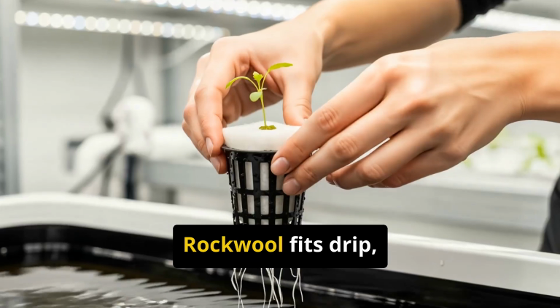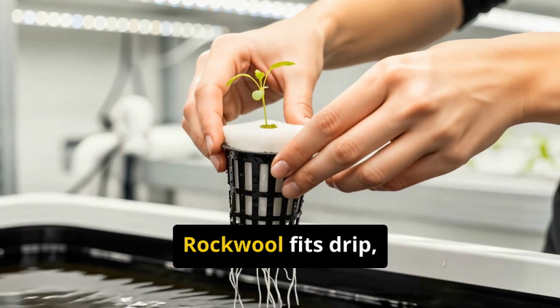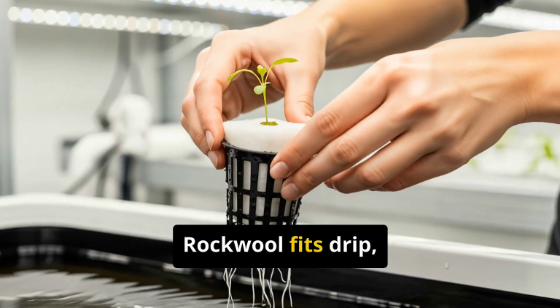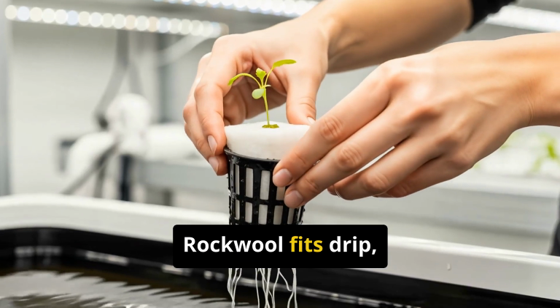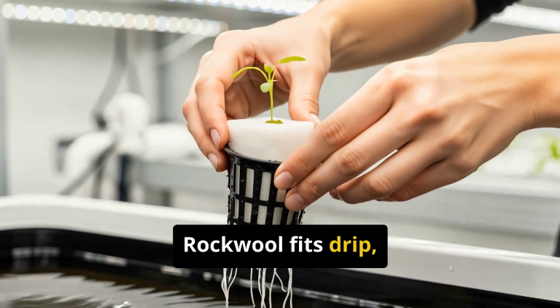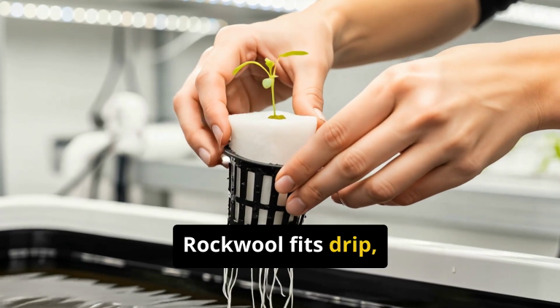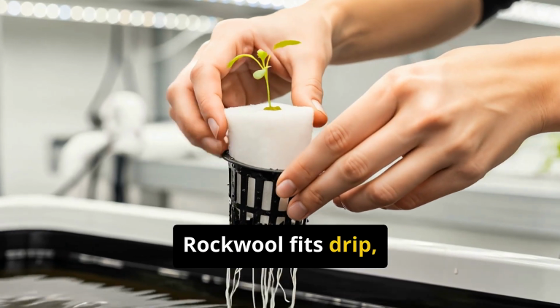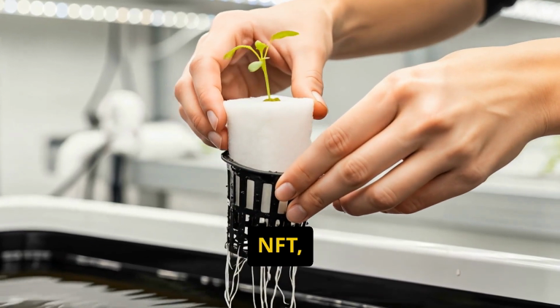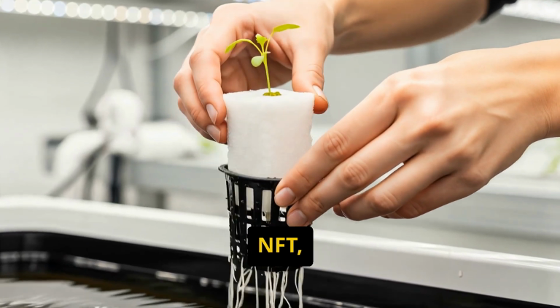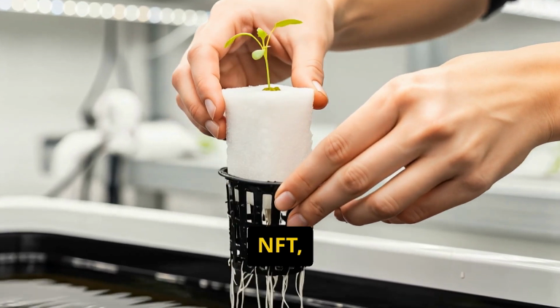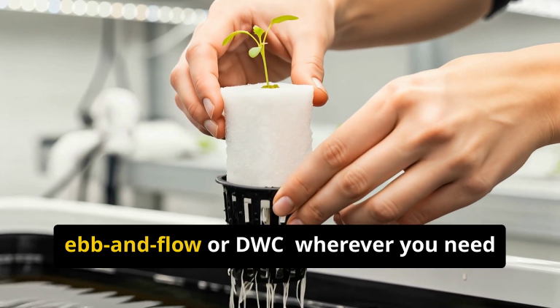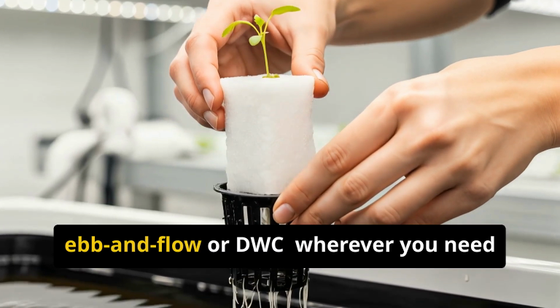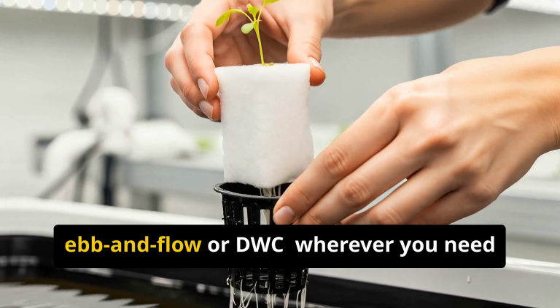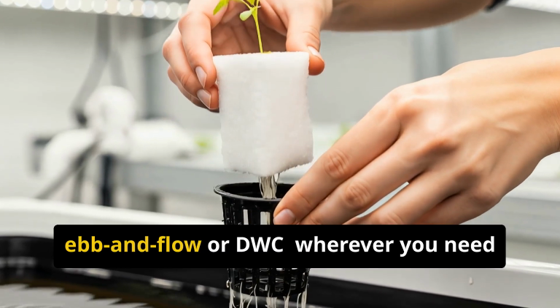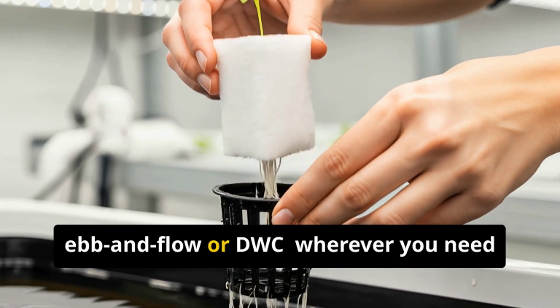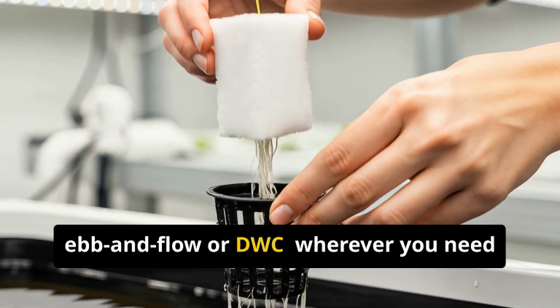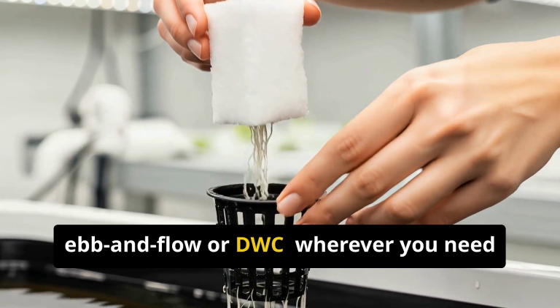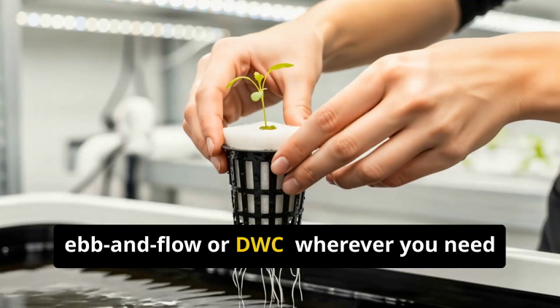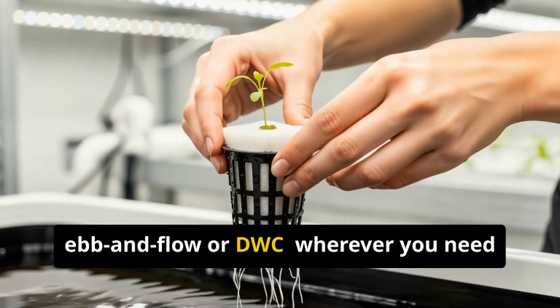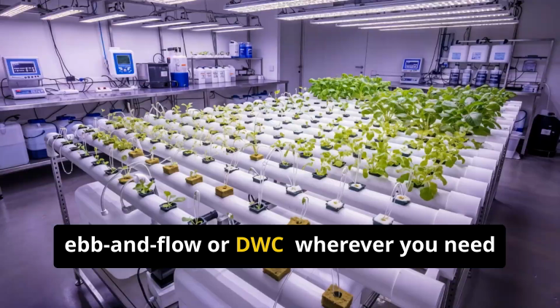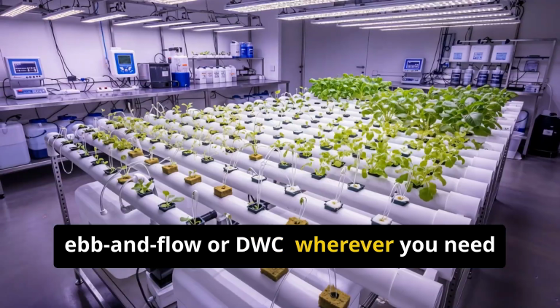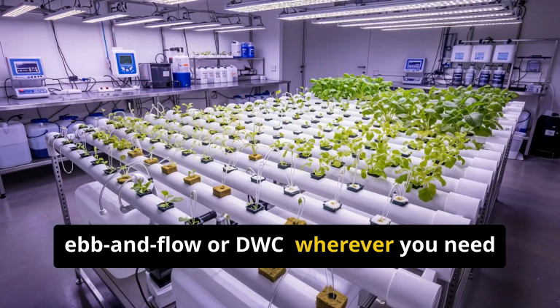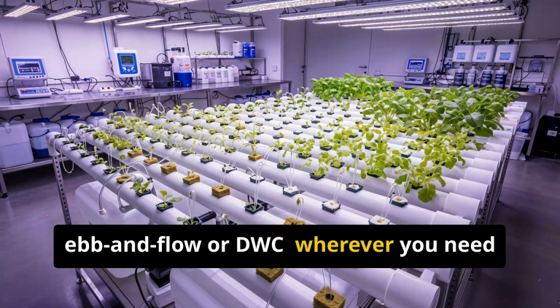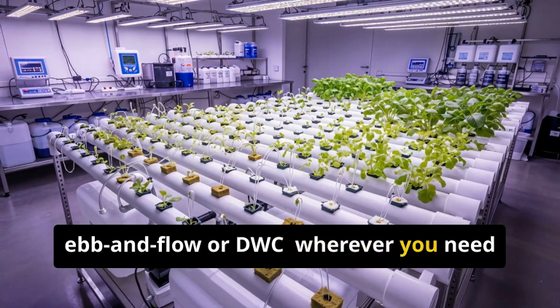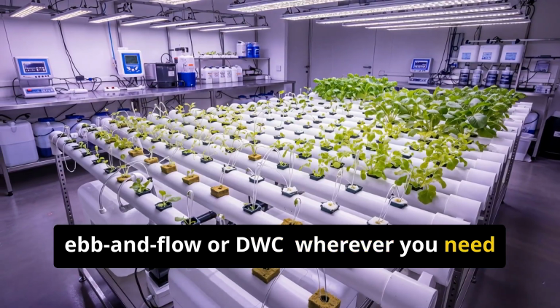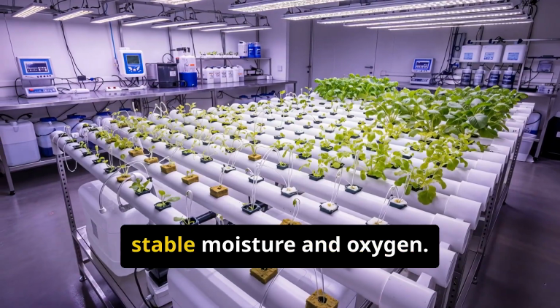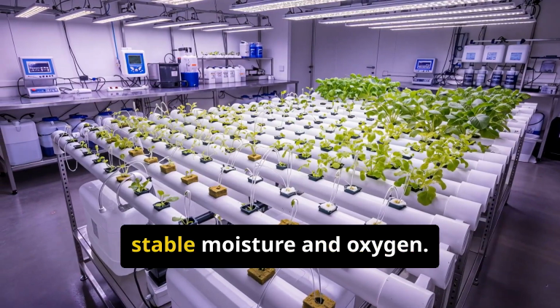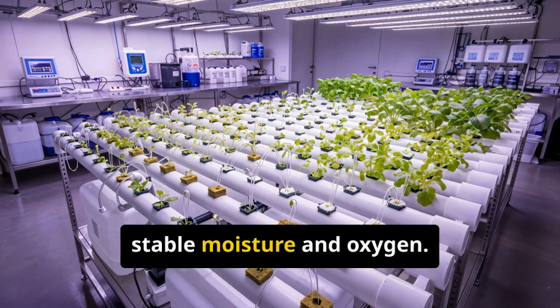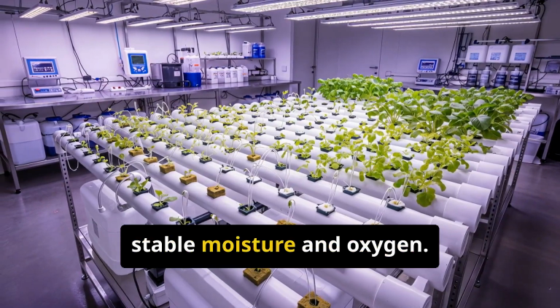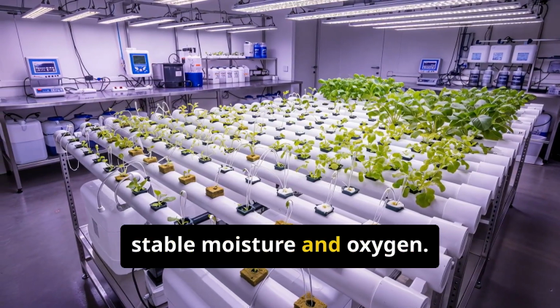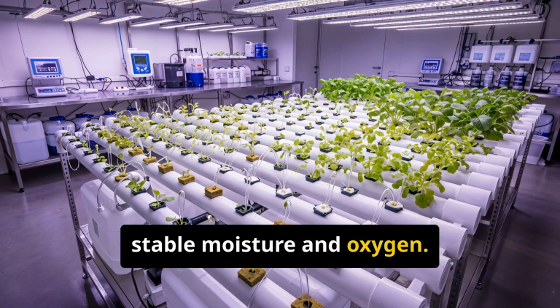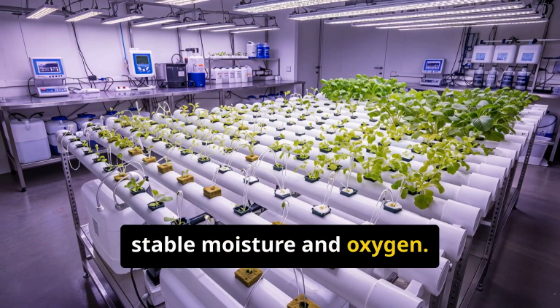Rockwool fits drip, NFT, ebb and flow, or DWC — wherever you need stable moisture and oxygen.